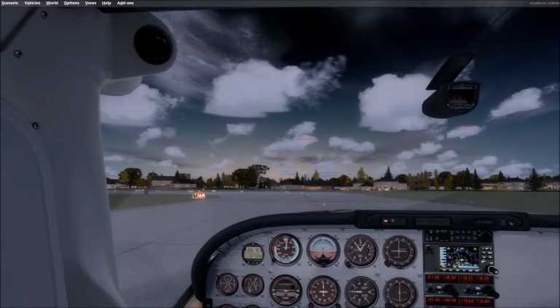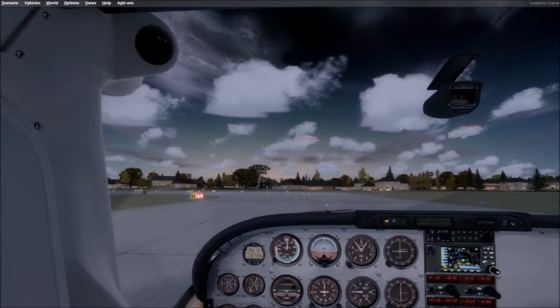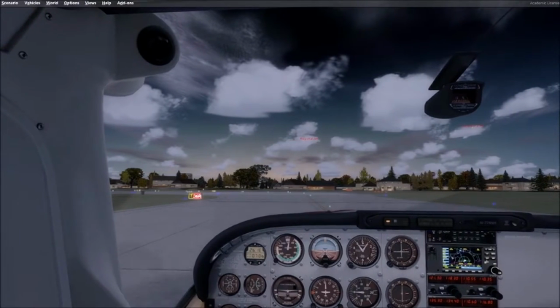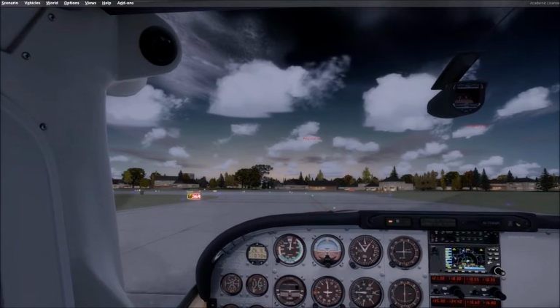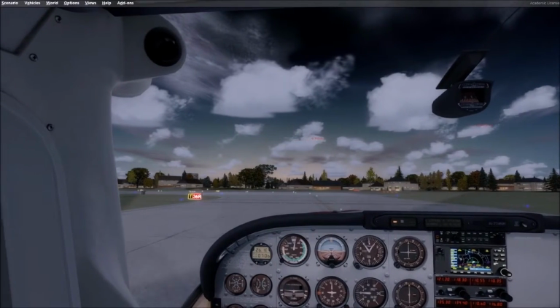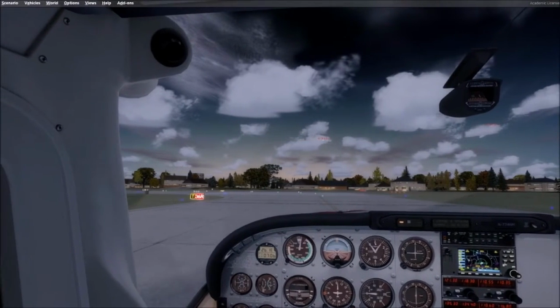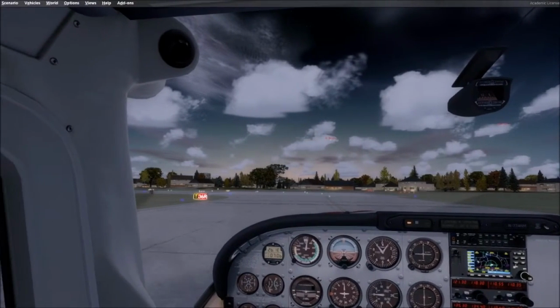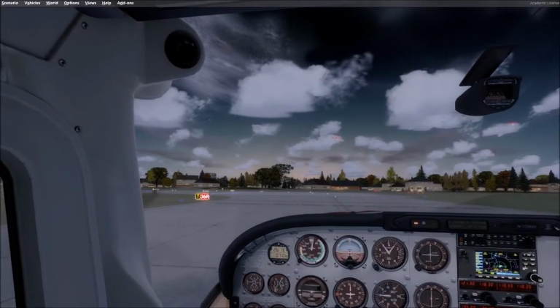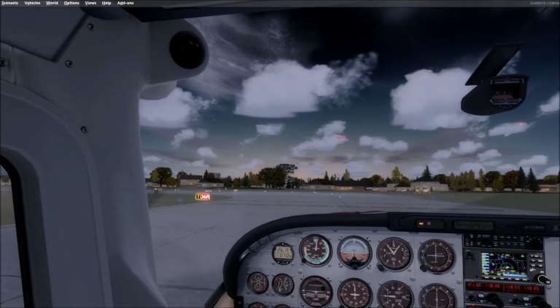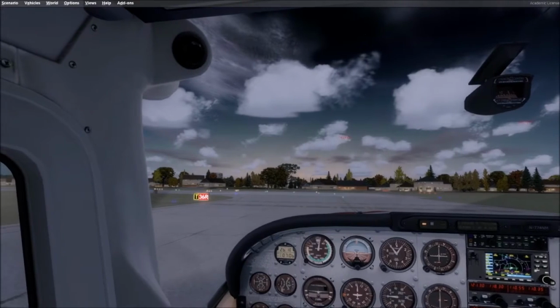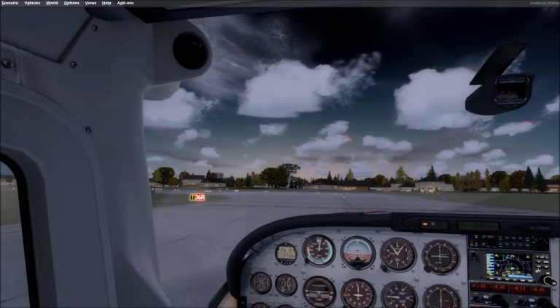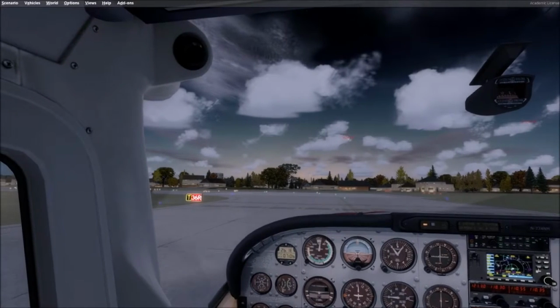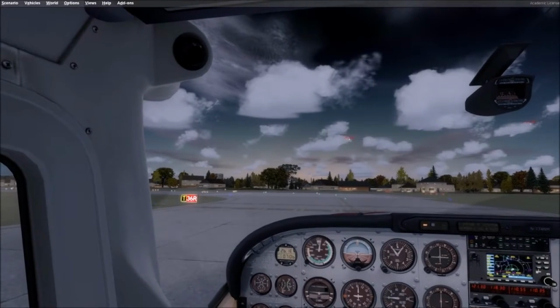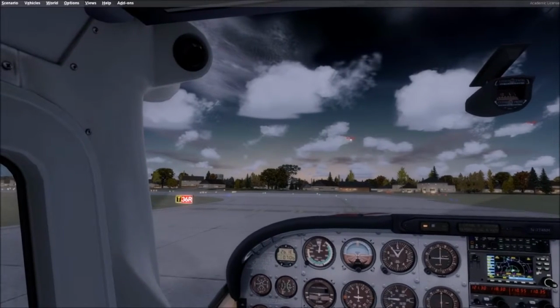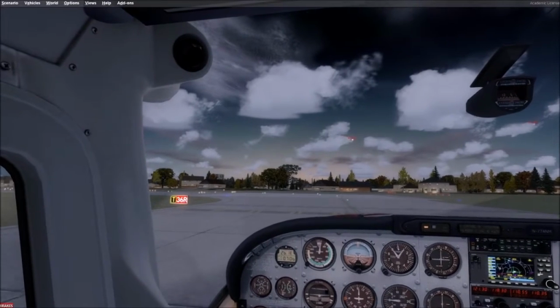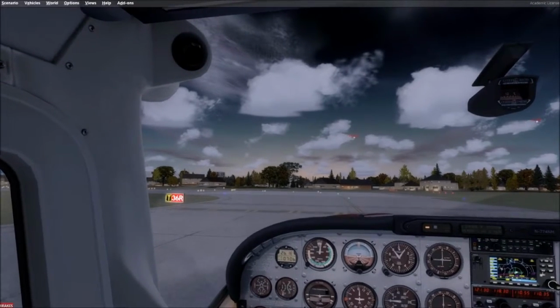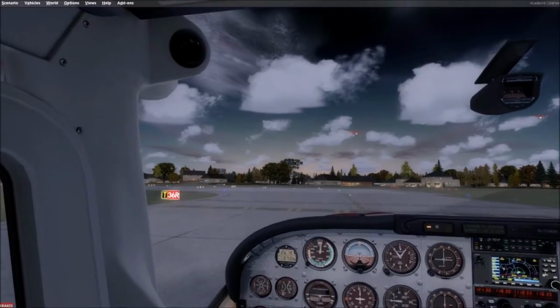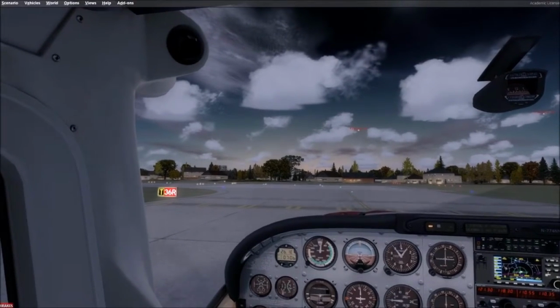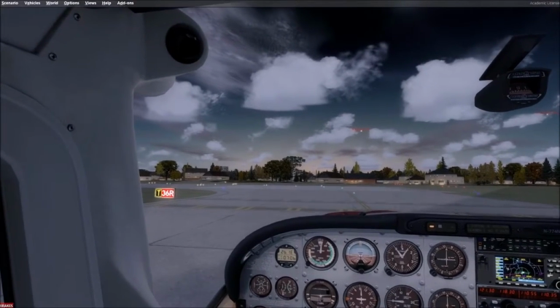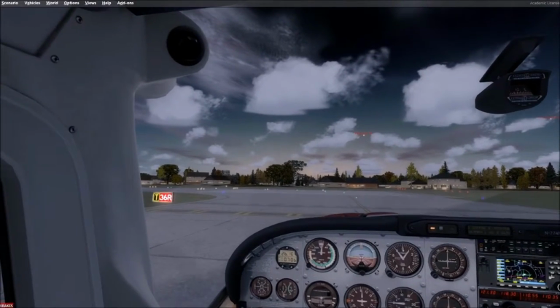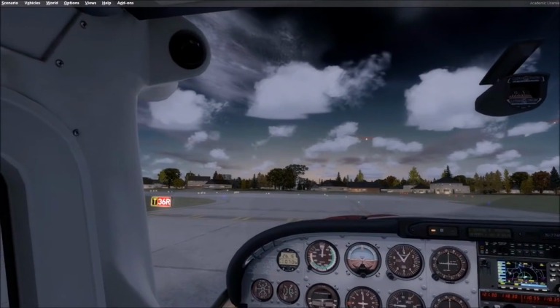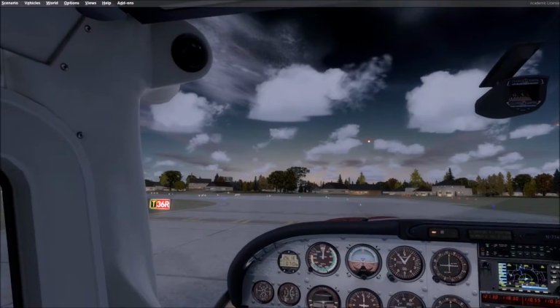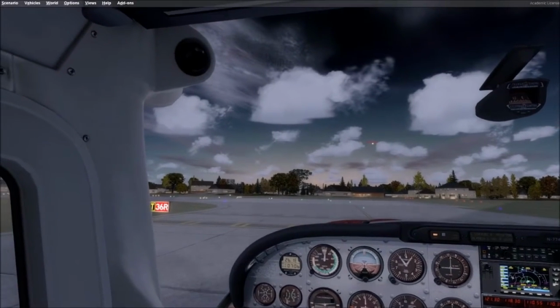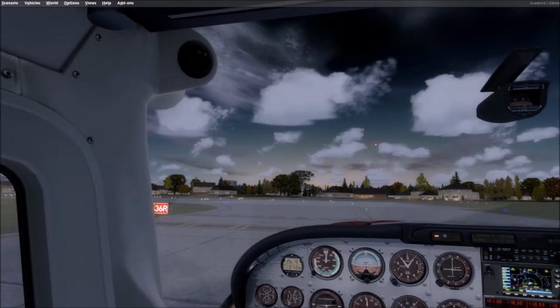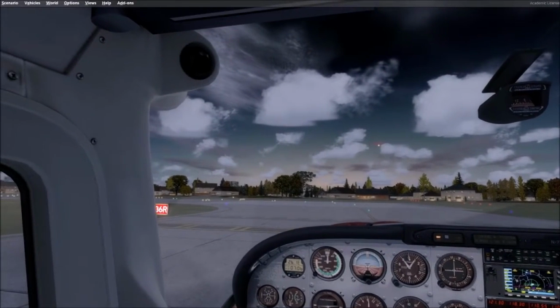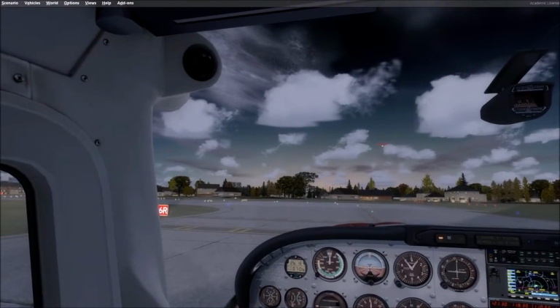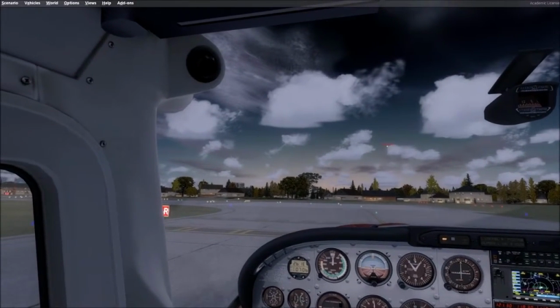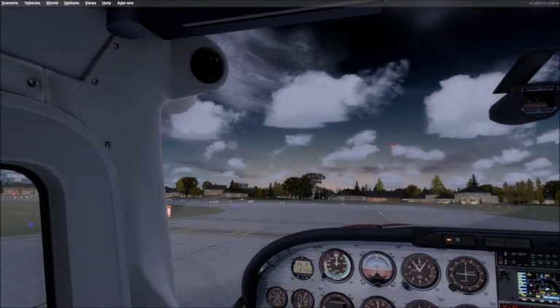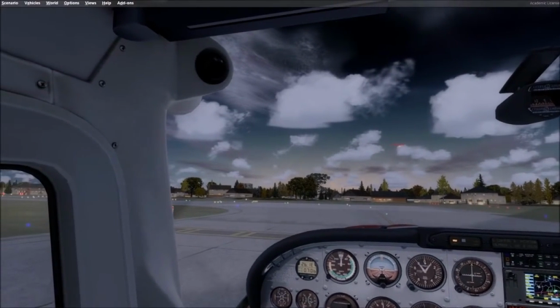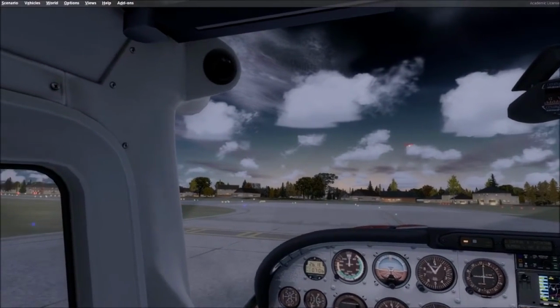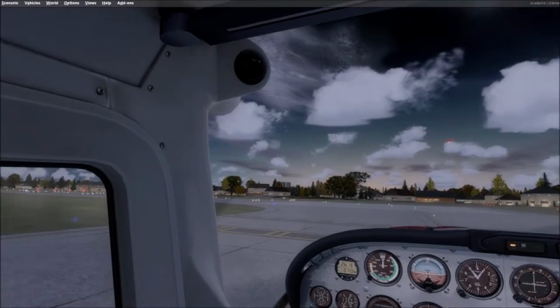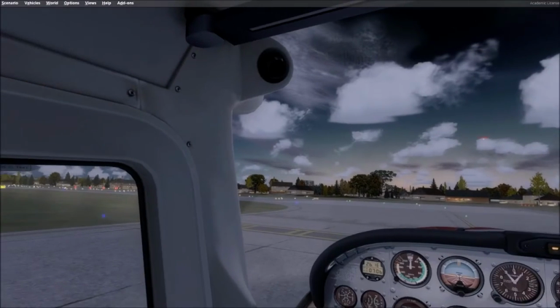We get the instruction to taxi and hold short on runway 3-6 left via taxiway Delta, and to contact tower on 118.9075 when ready.